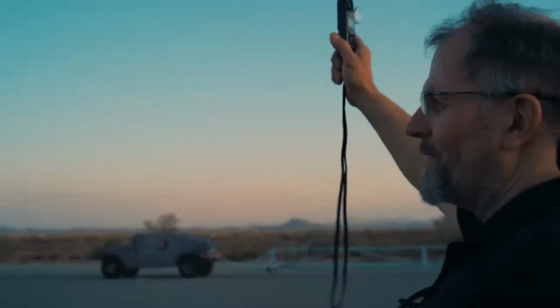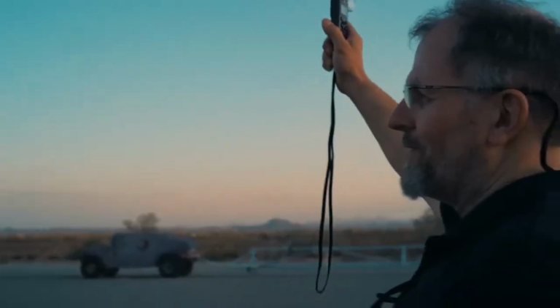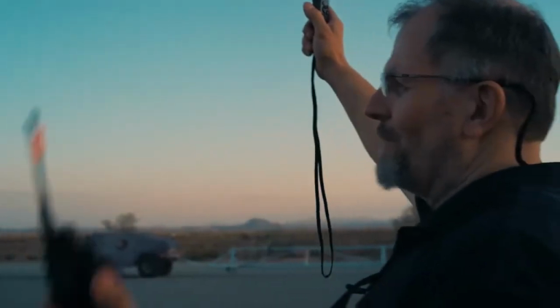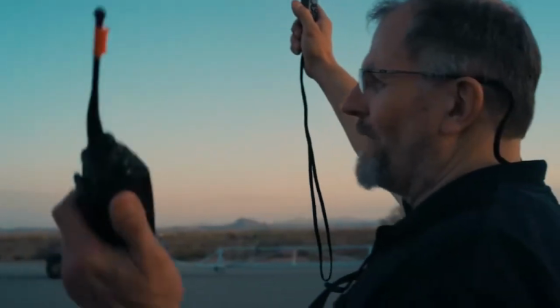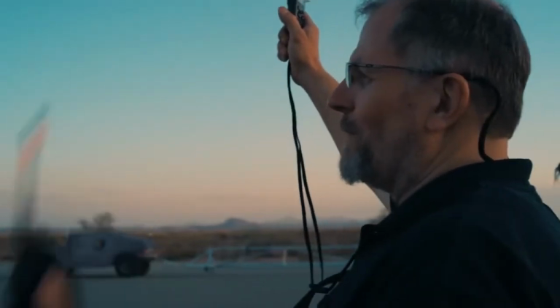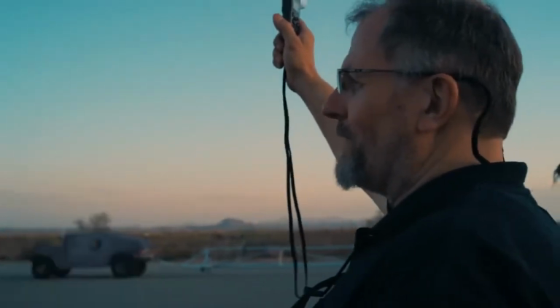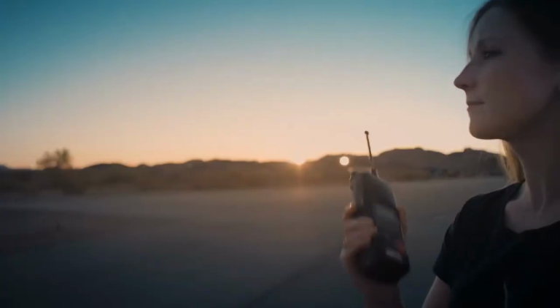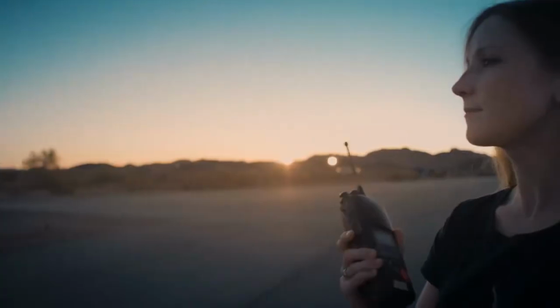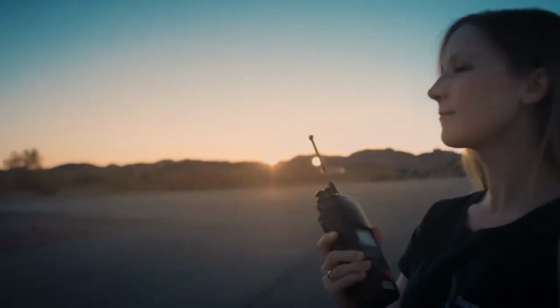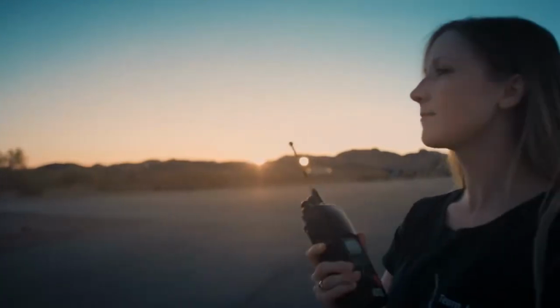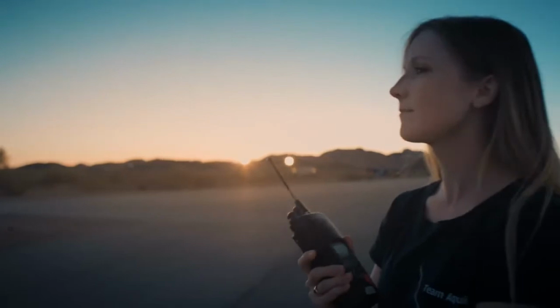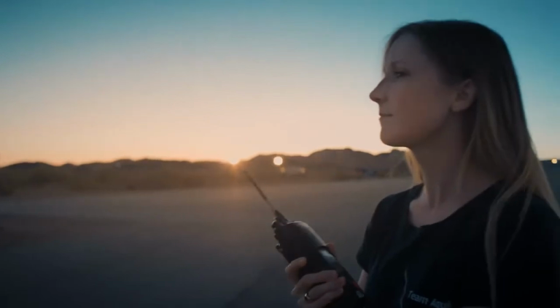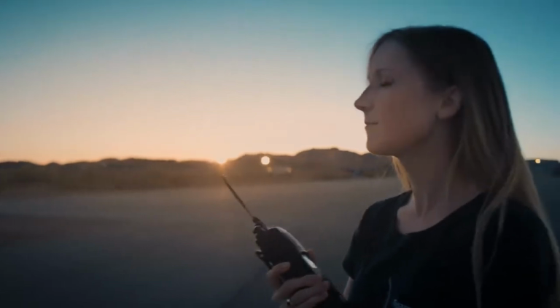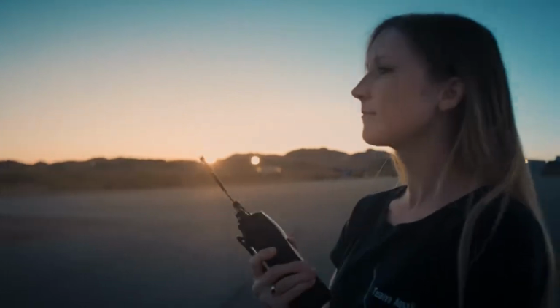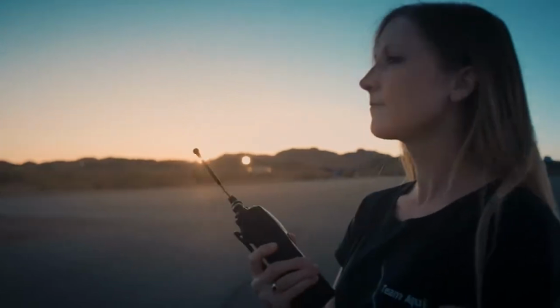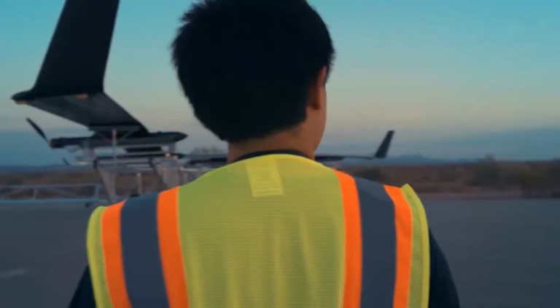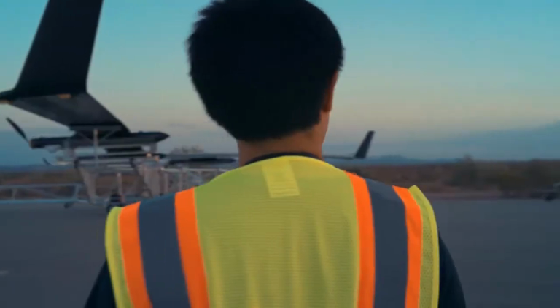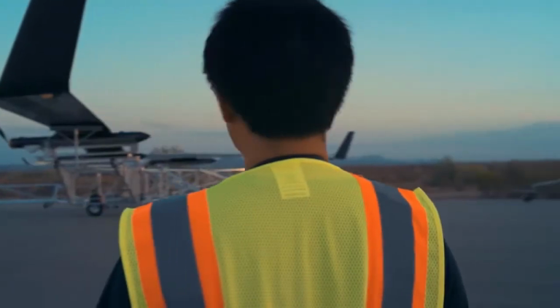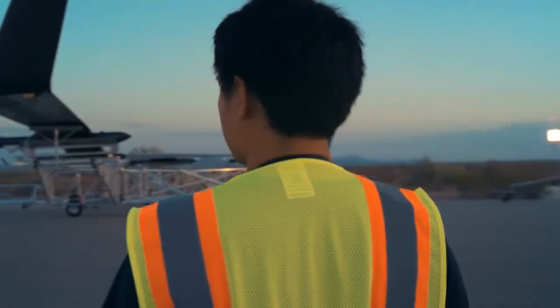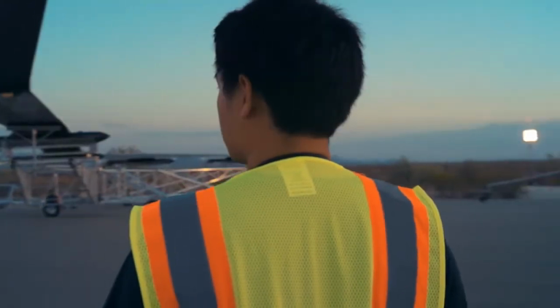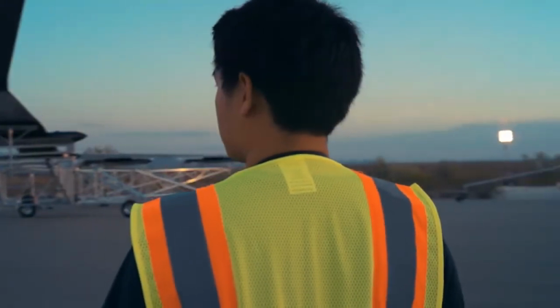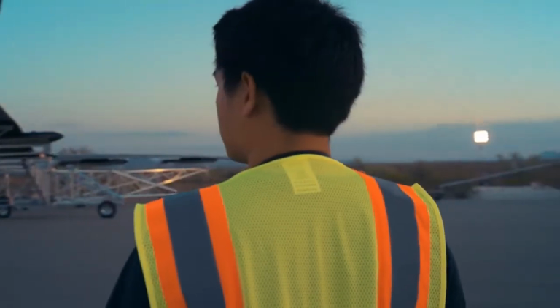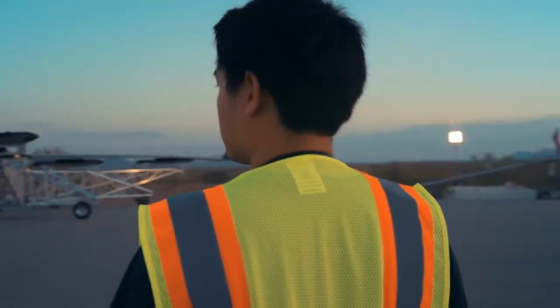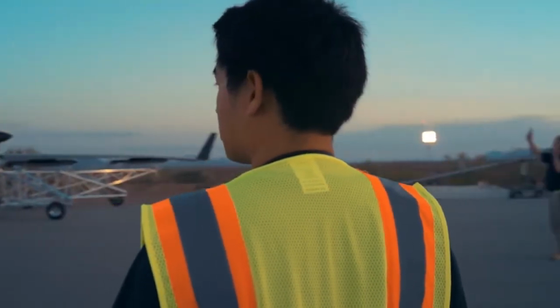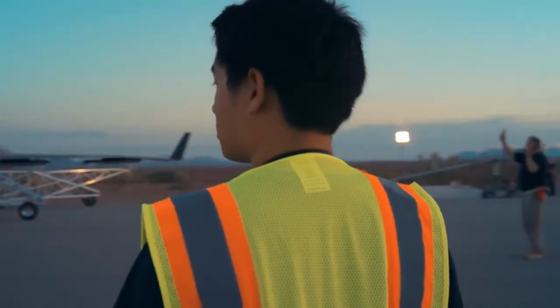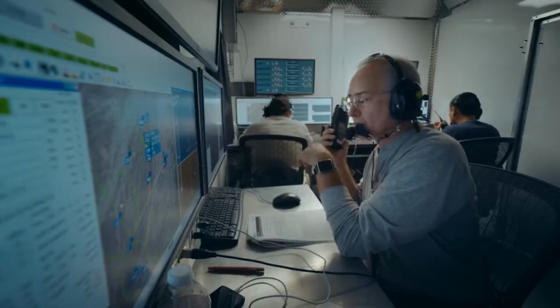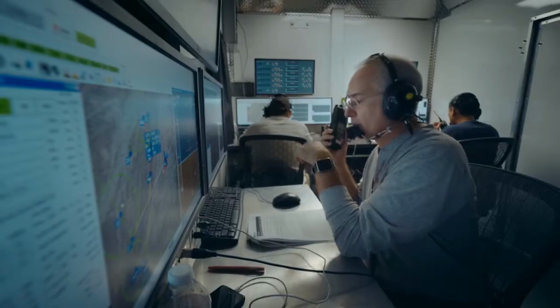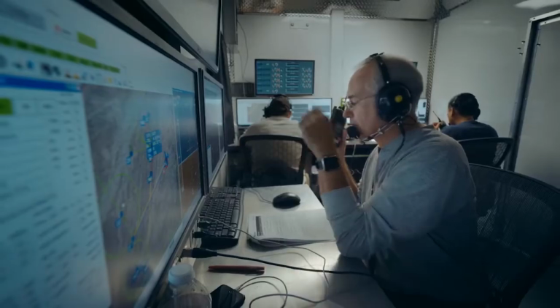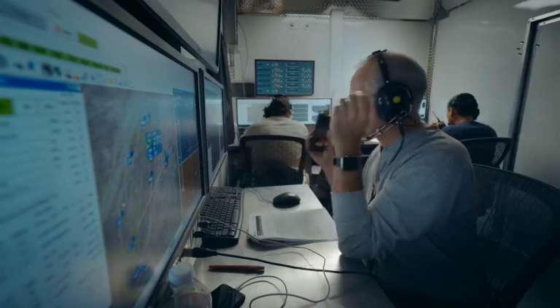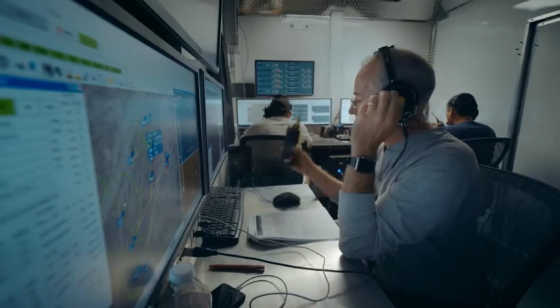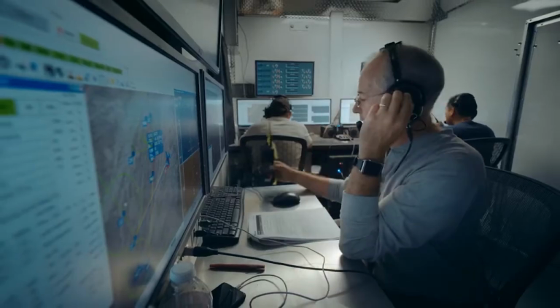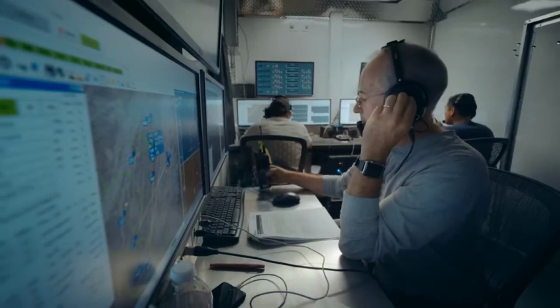This is it. Ready to go. Remove the safety straps and go fly. Copy. We are ready for launch. Good luck.